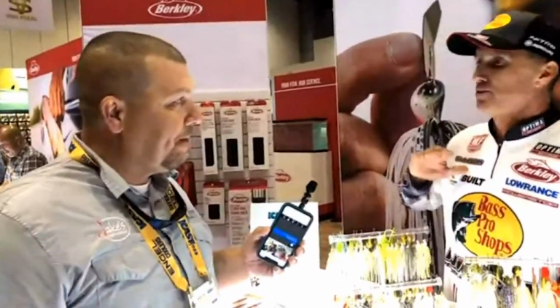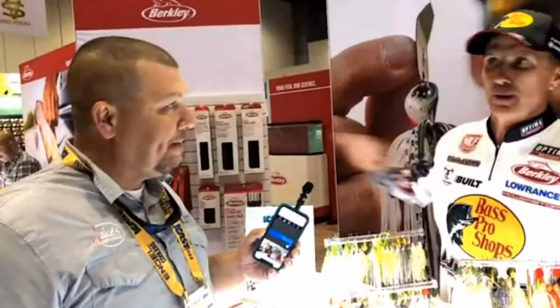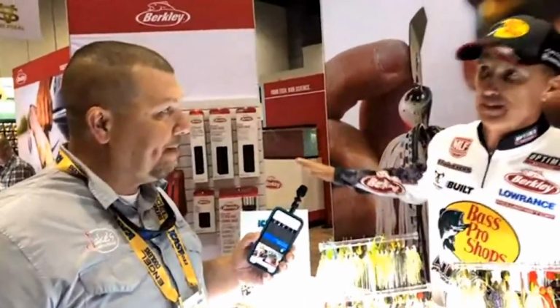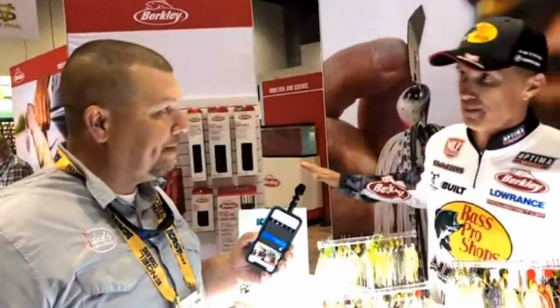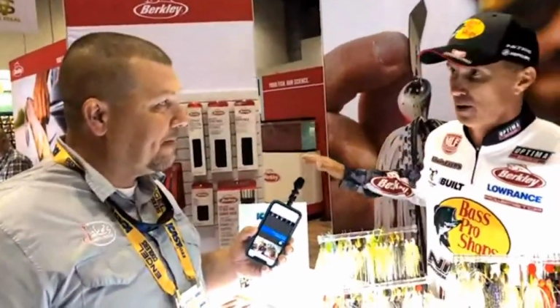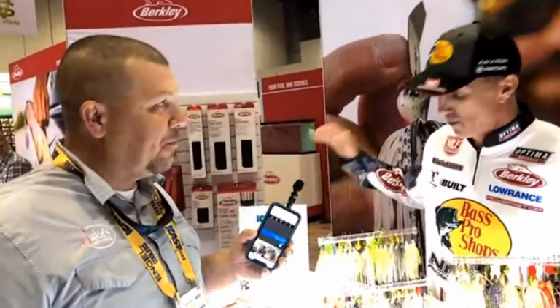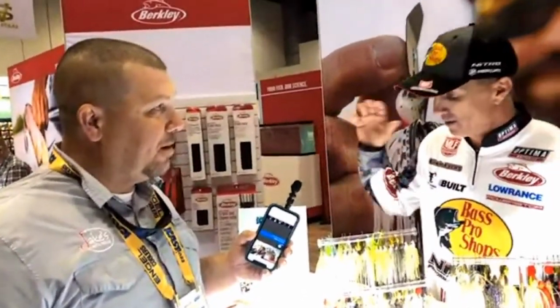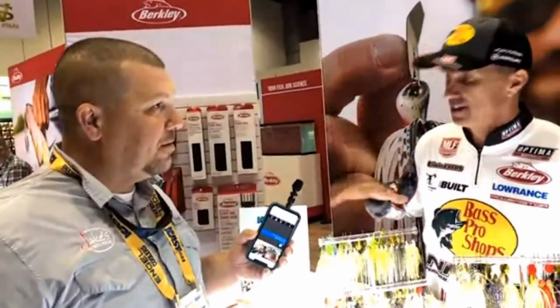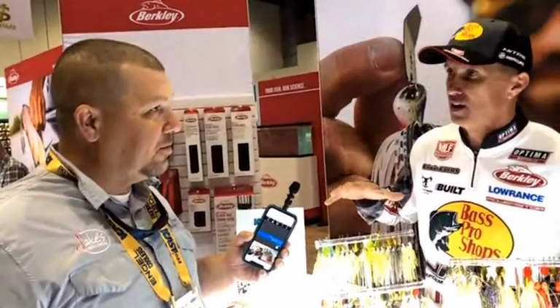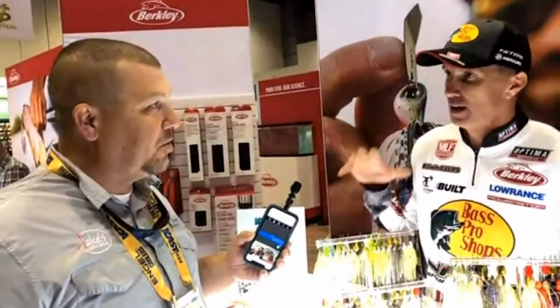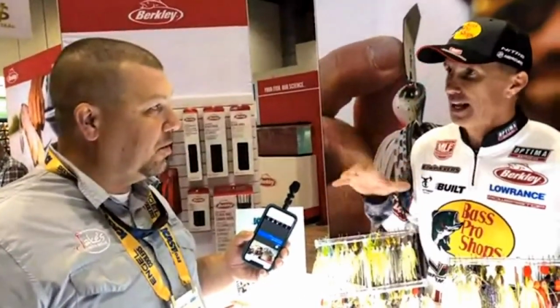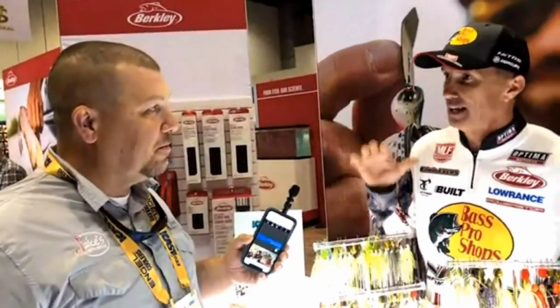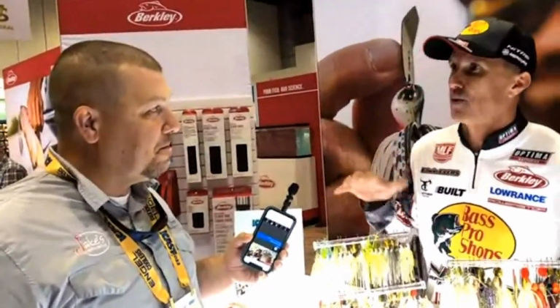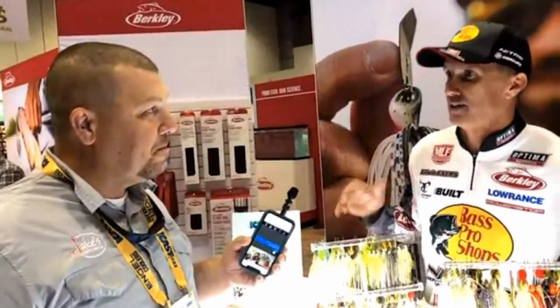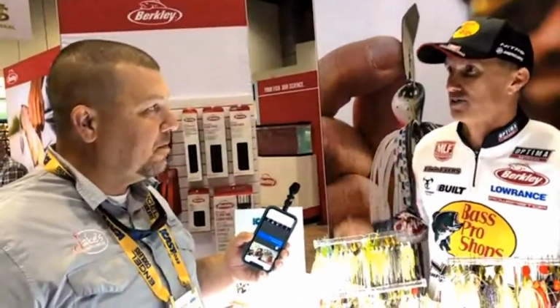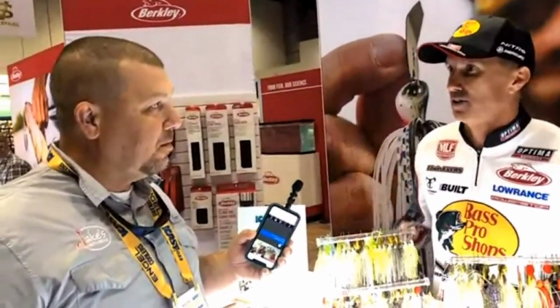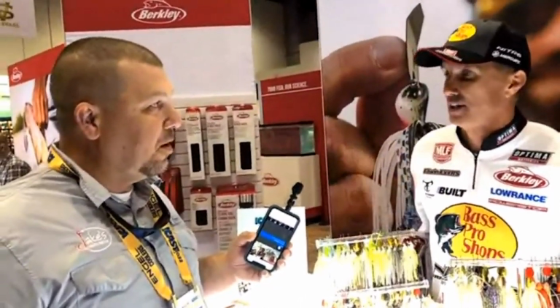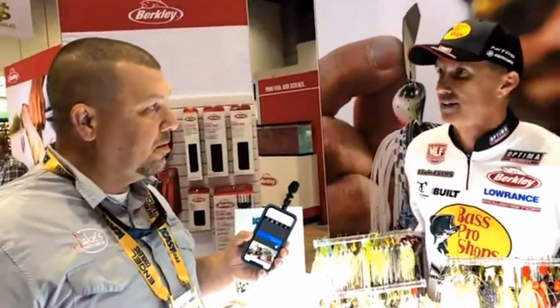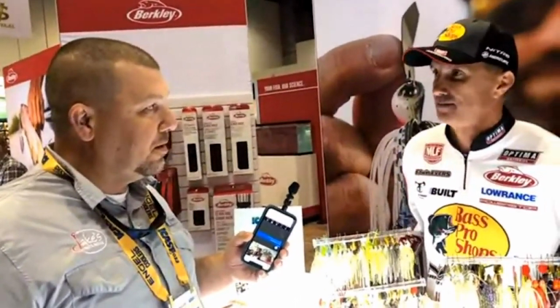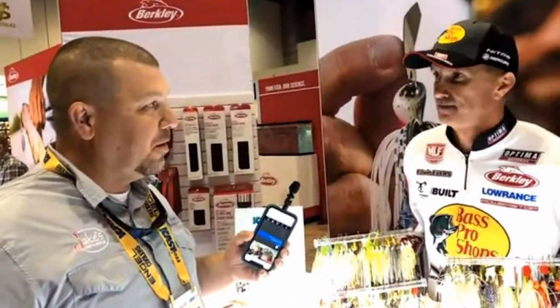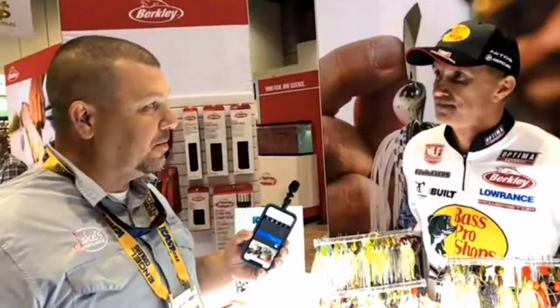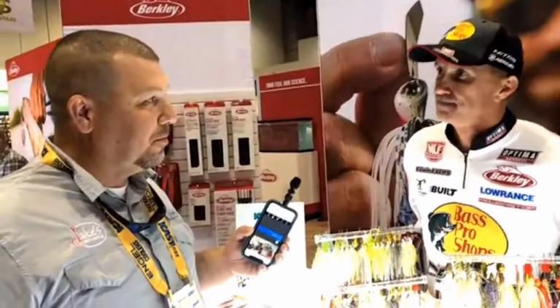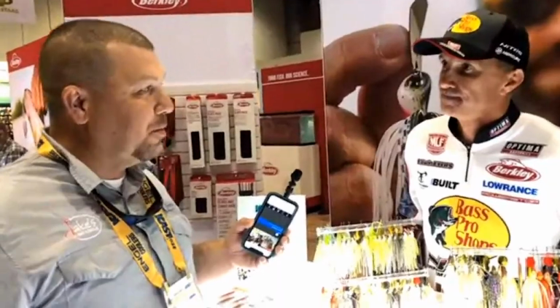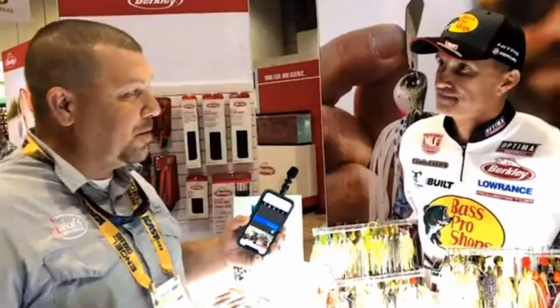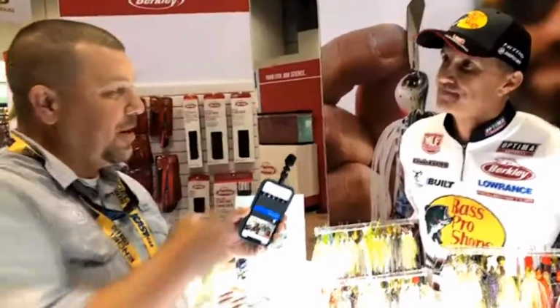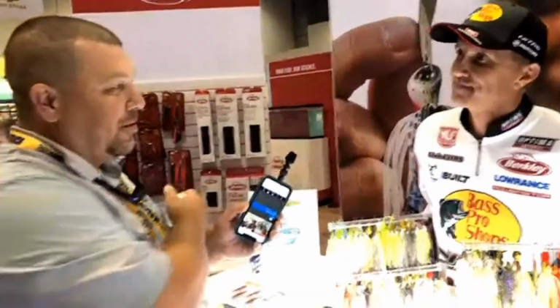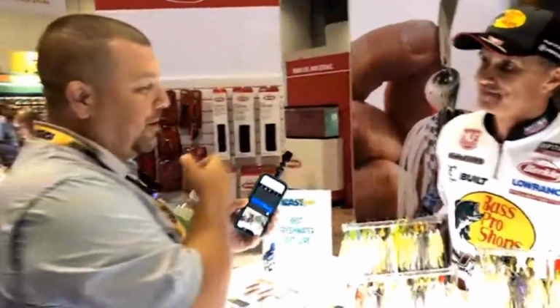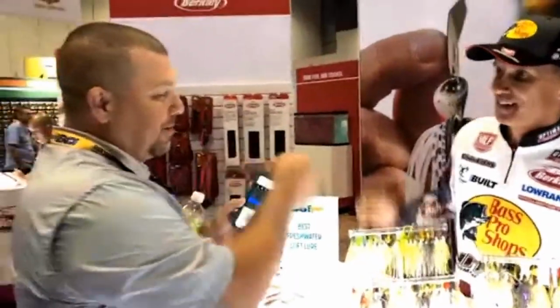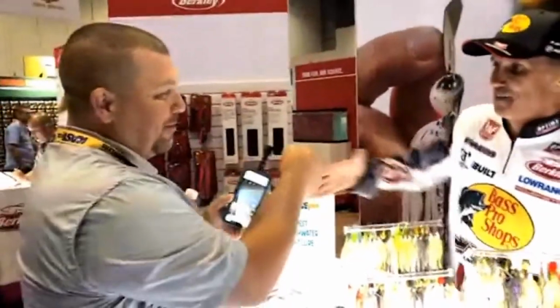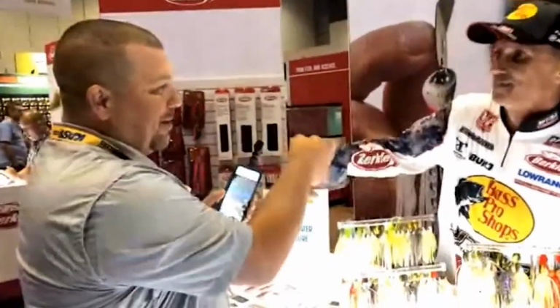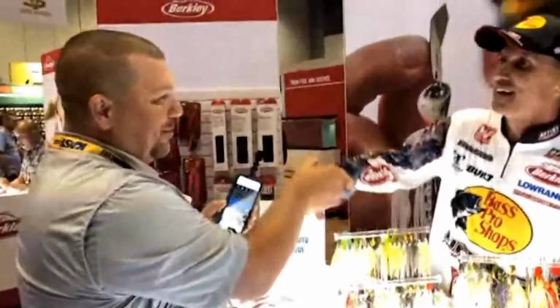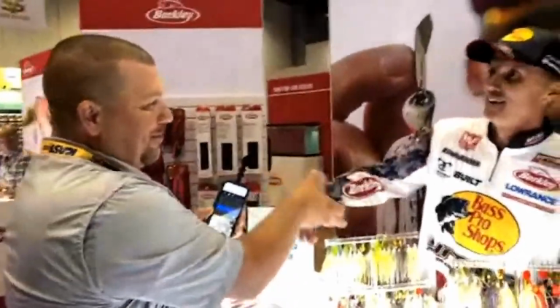You perfected it on the water, and now it's coming out. You can get it at Jake's Bait and Tackle. I don't want any other spinnerbaits in my boat — this is it, and that's why it took so long. We appreciate you — good luck, and thank you!